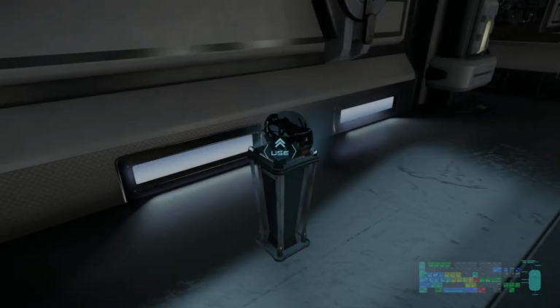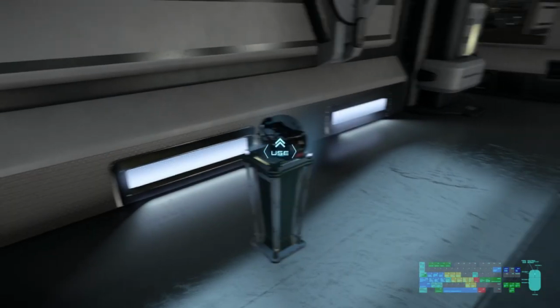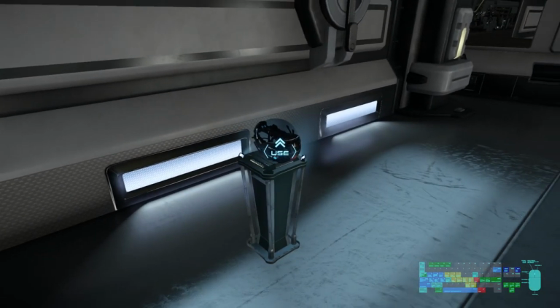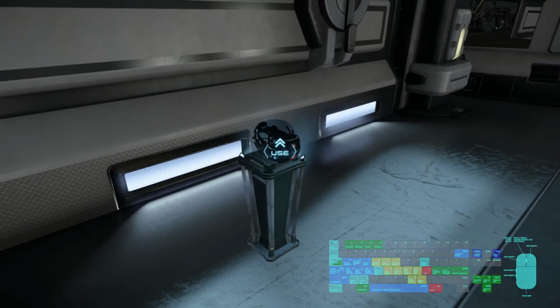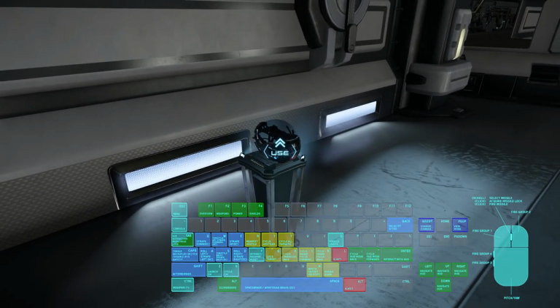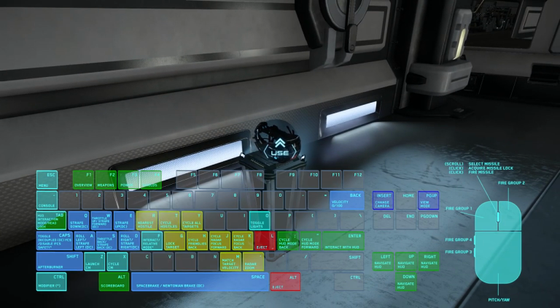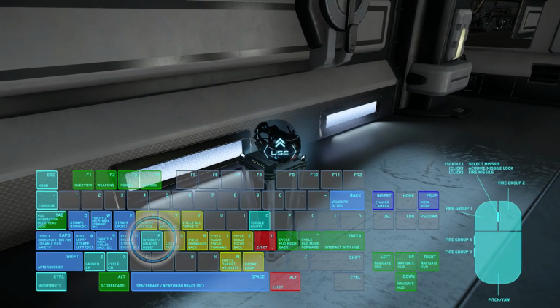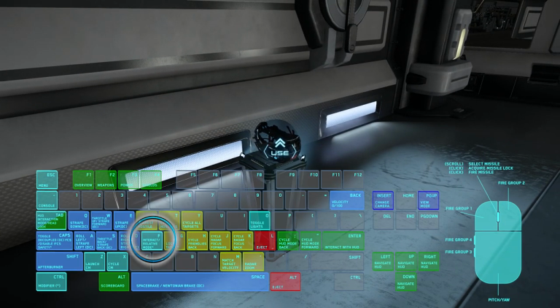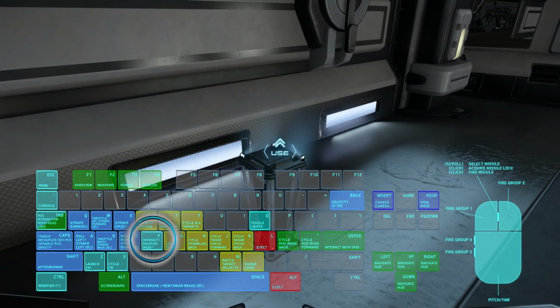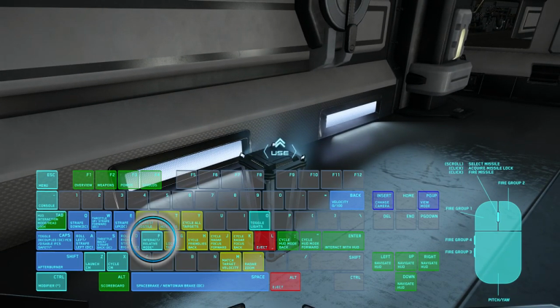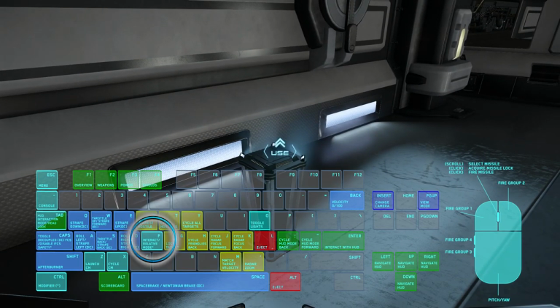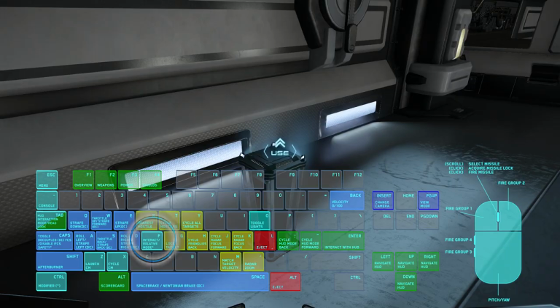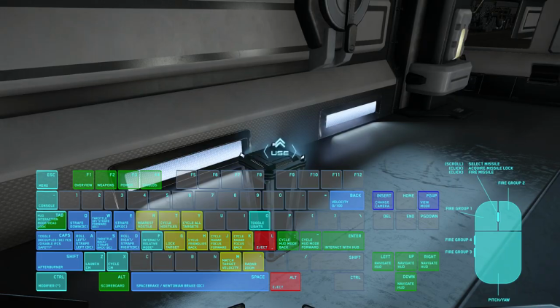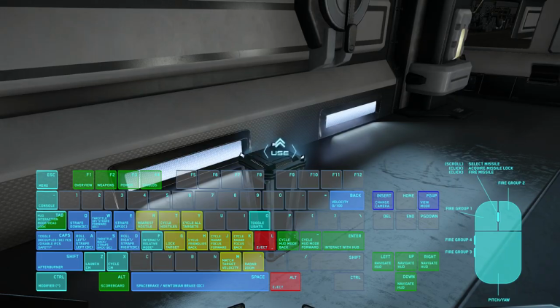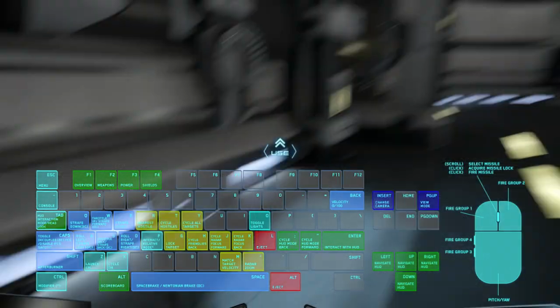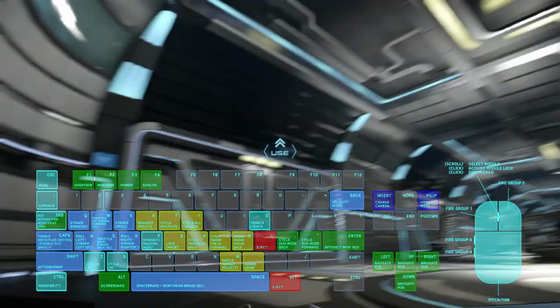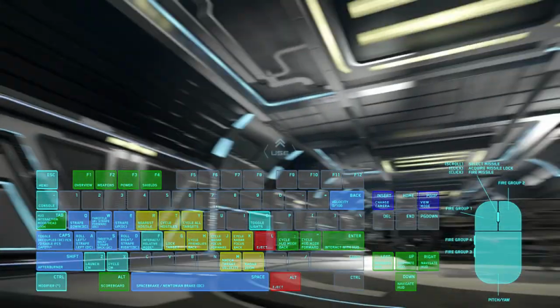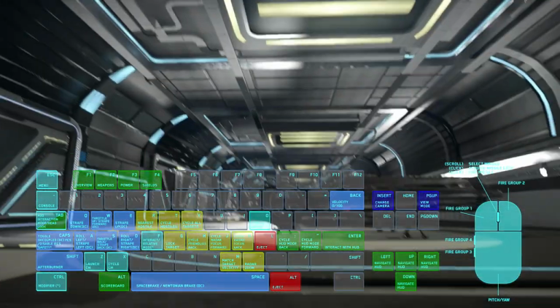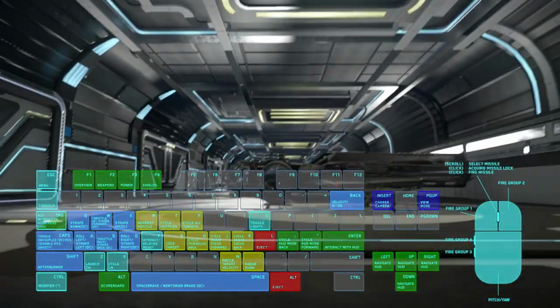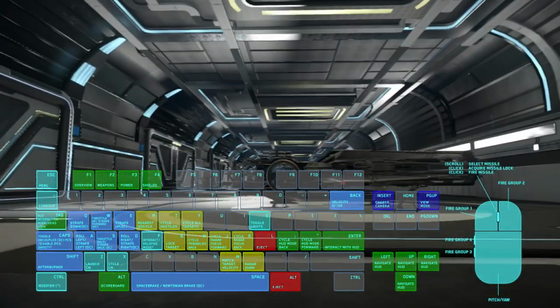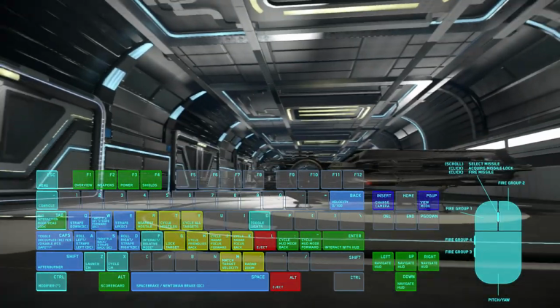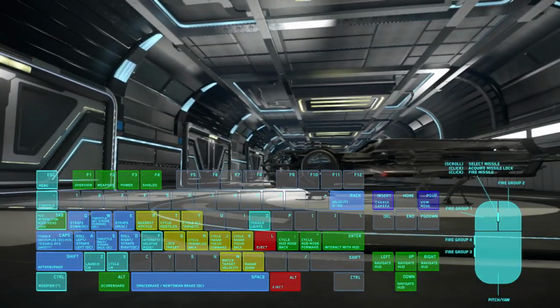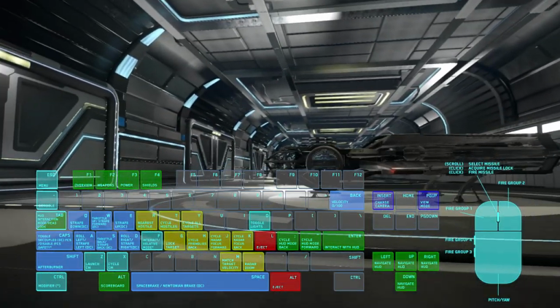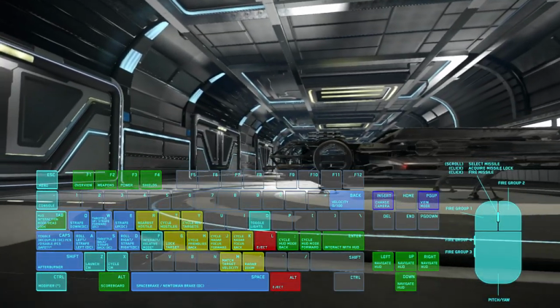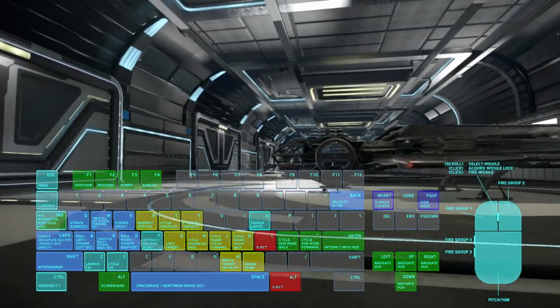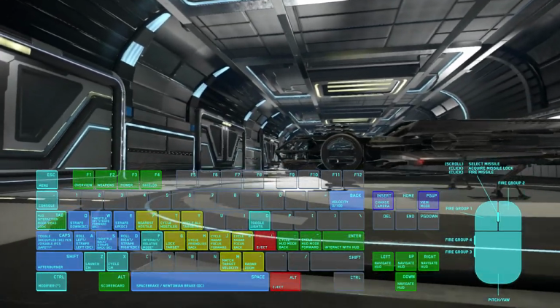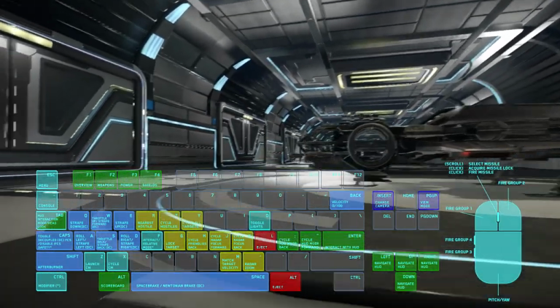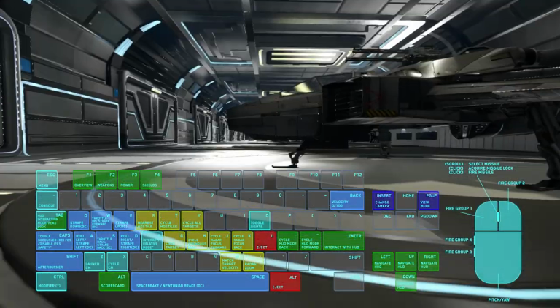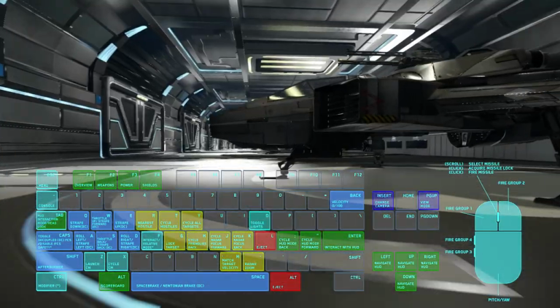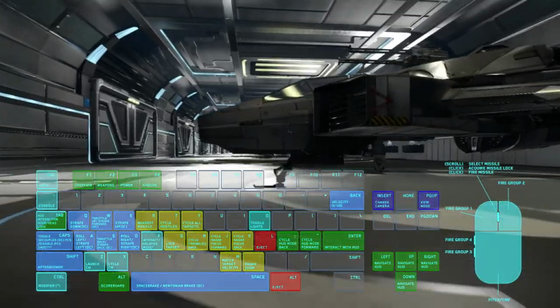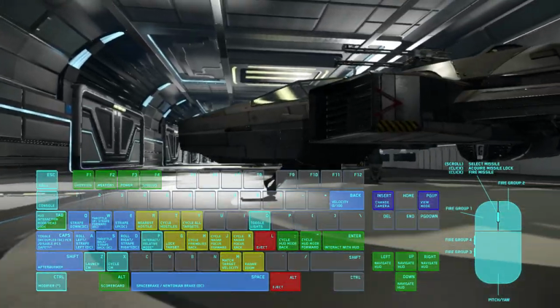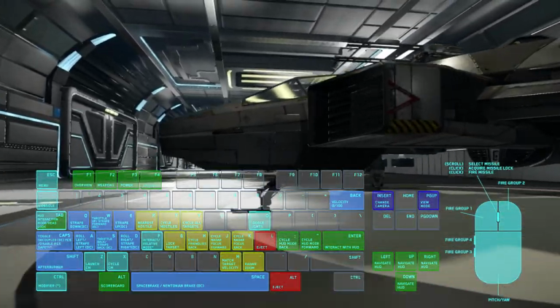We can't fly around without our helmets, so go ahead and press the F key to interact with objects. Then we'll move over to our ship and get in by using the F key again.